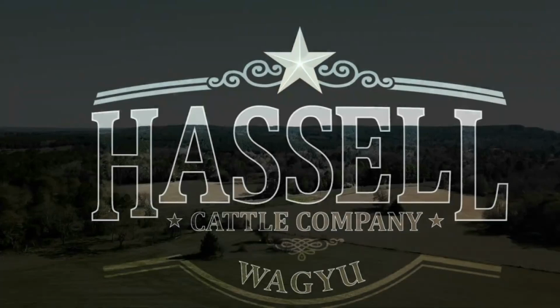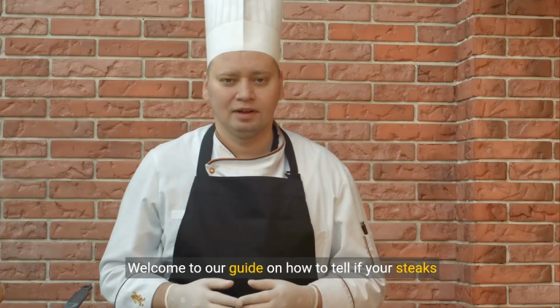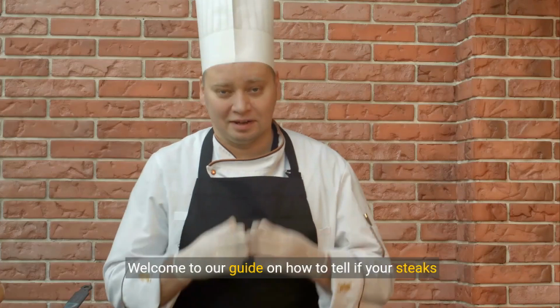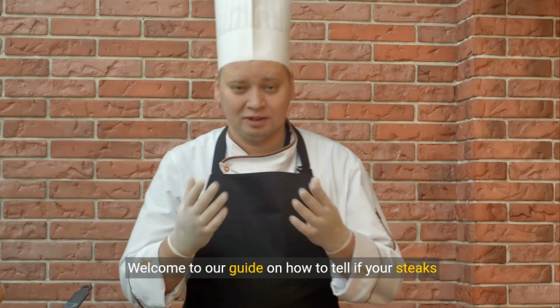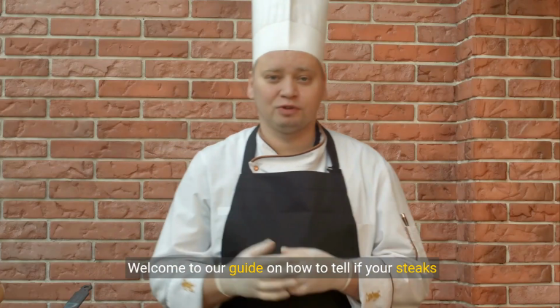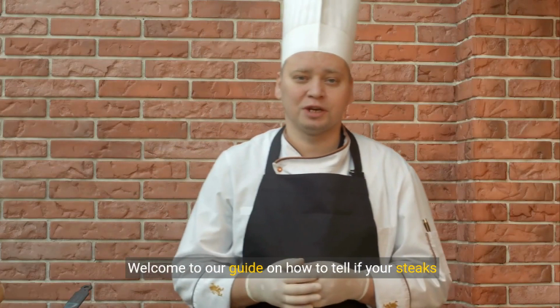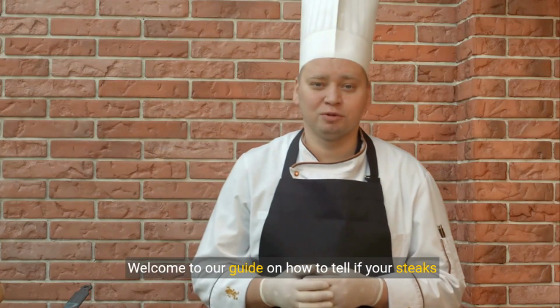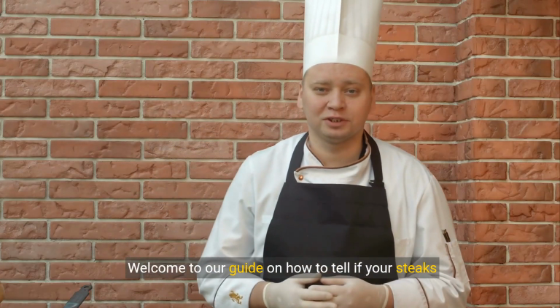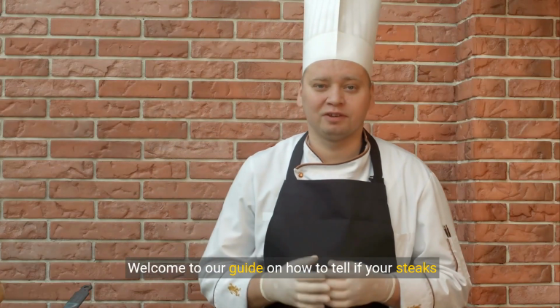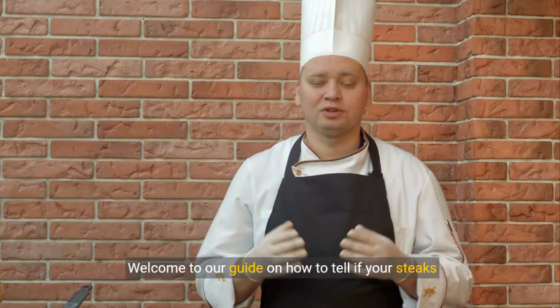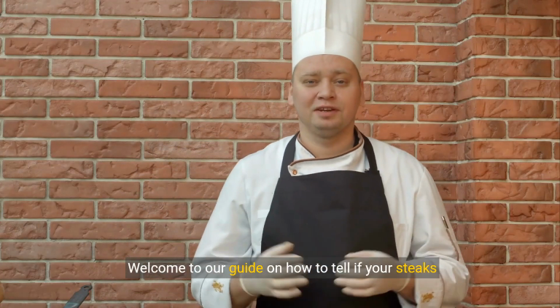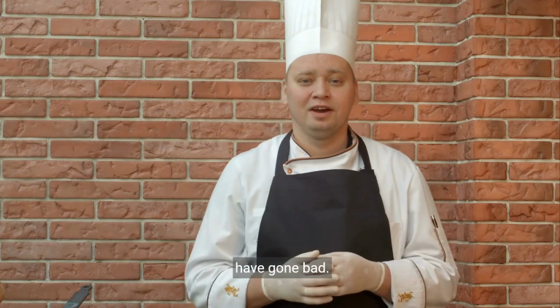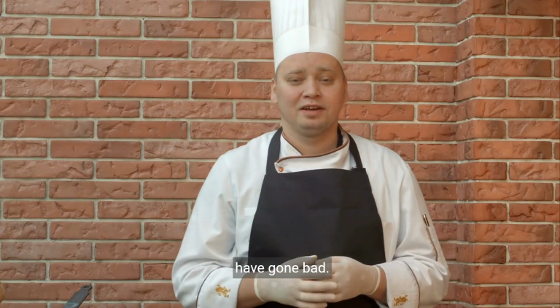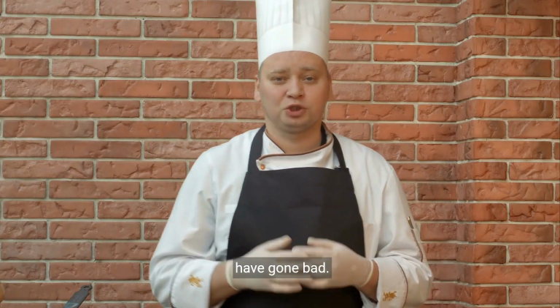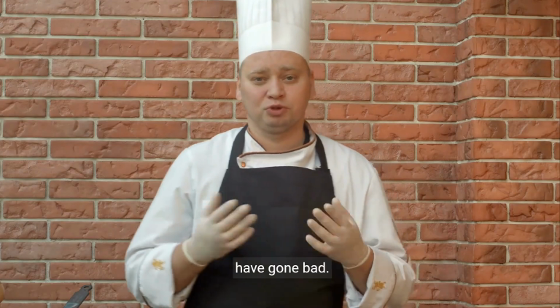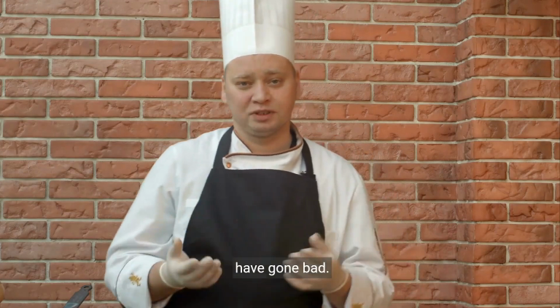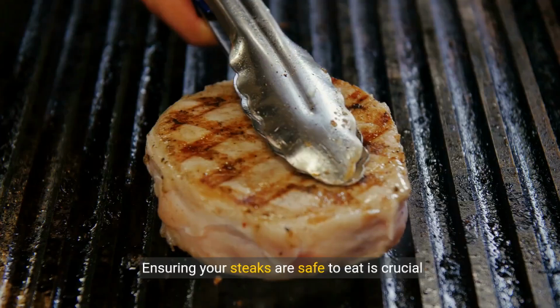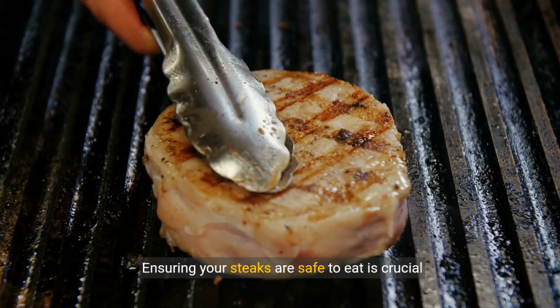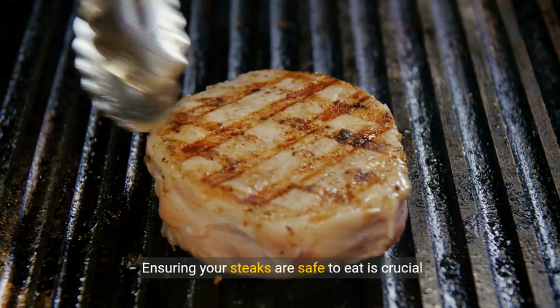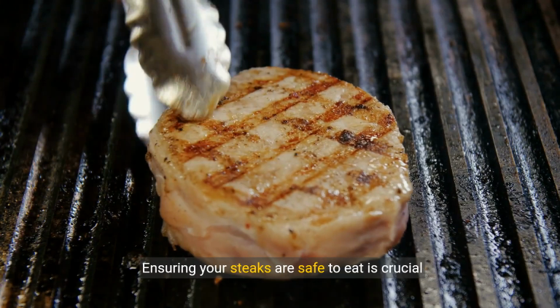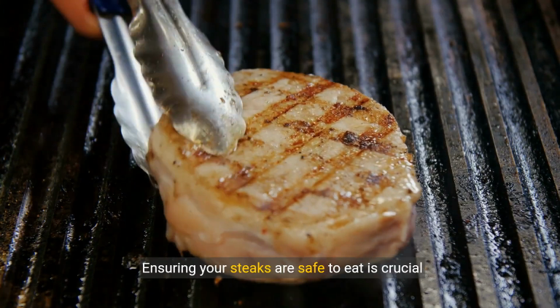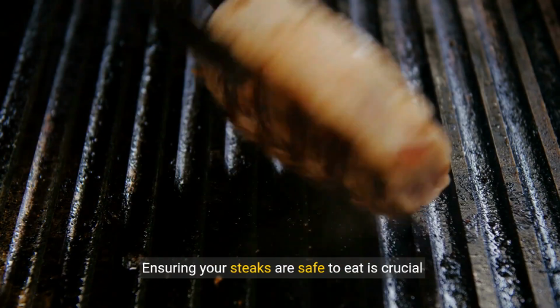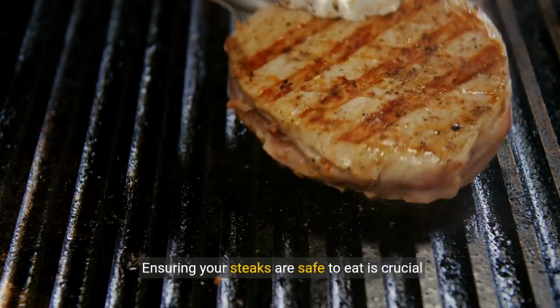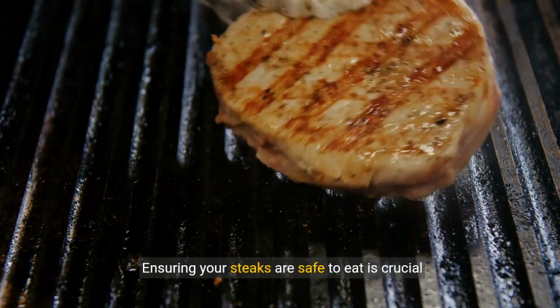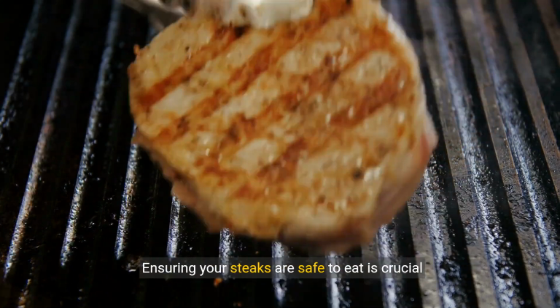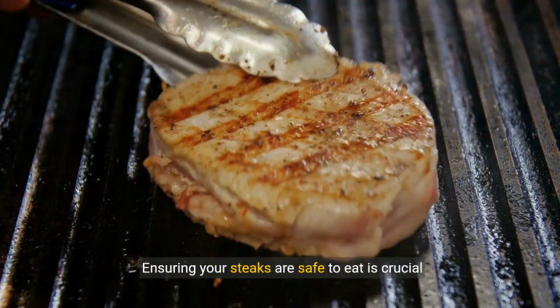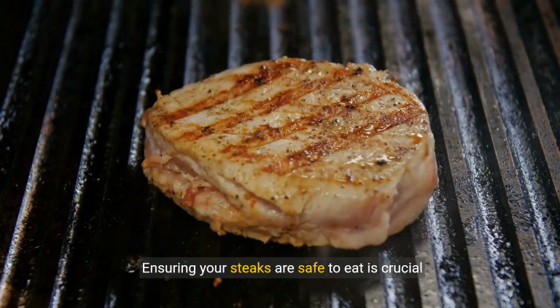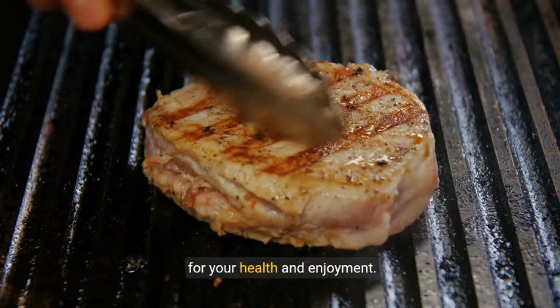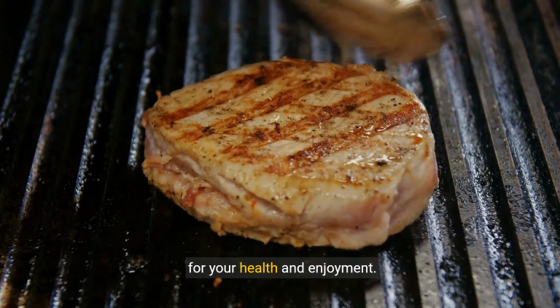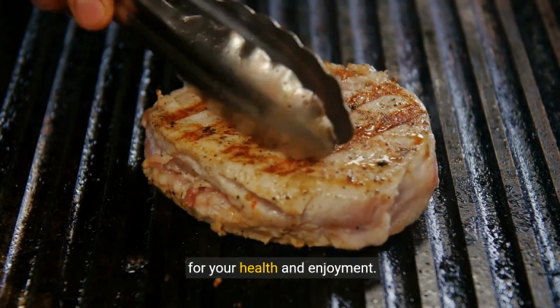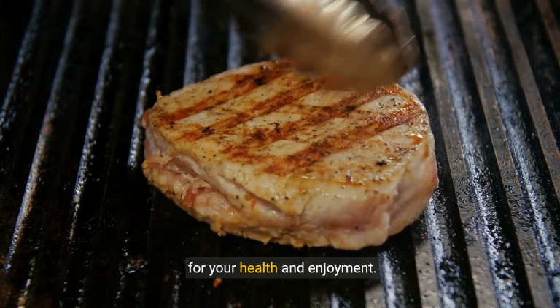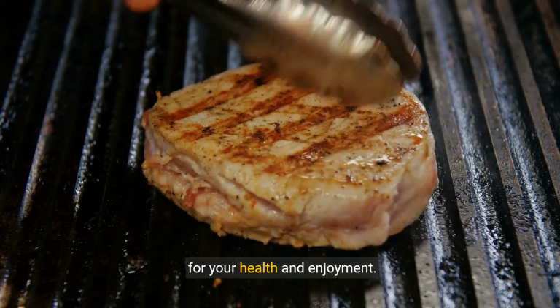Welcome to our guide on how to tell if your steaks have gone bad. Ensuring your steaks are safe to eat is crucial for your health and enjoyment.